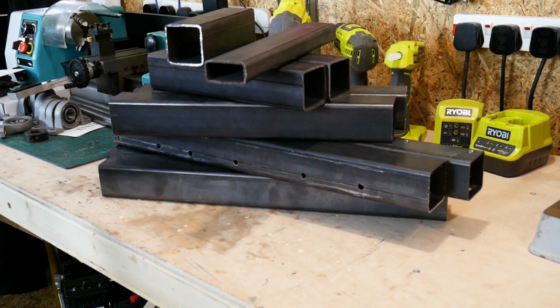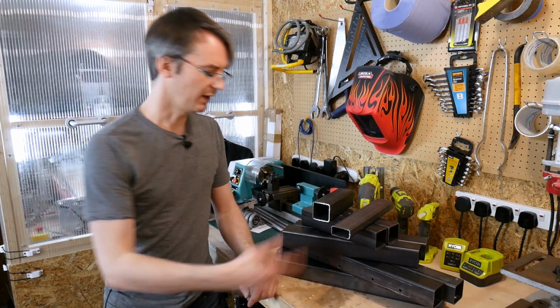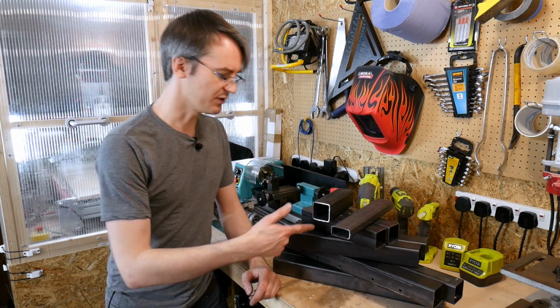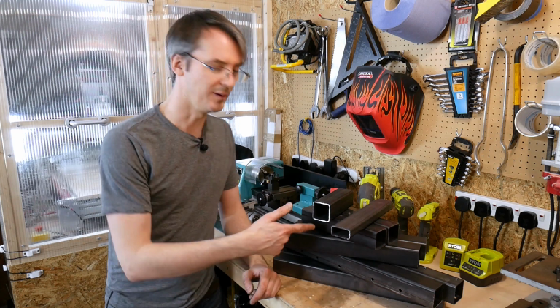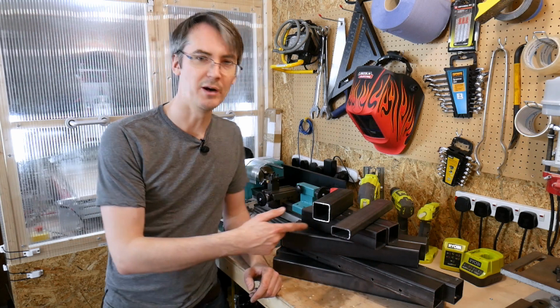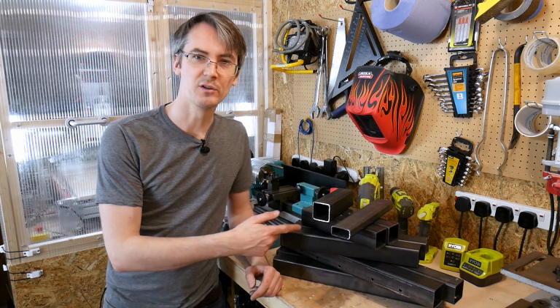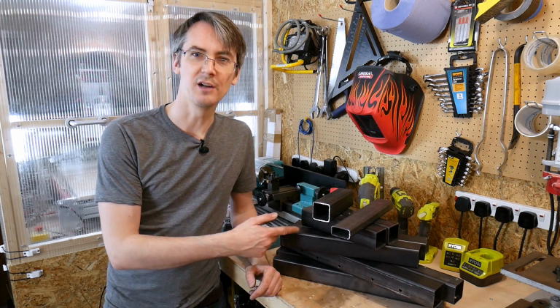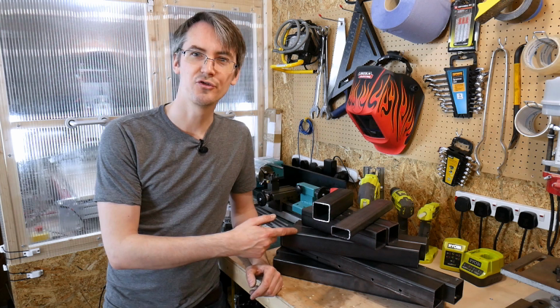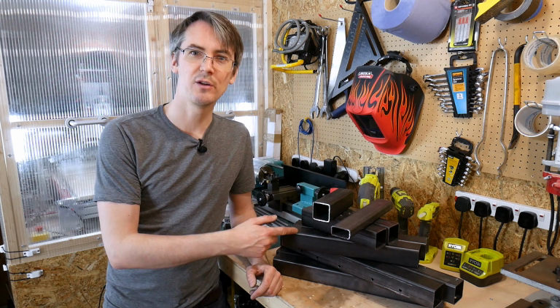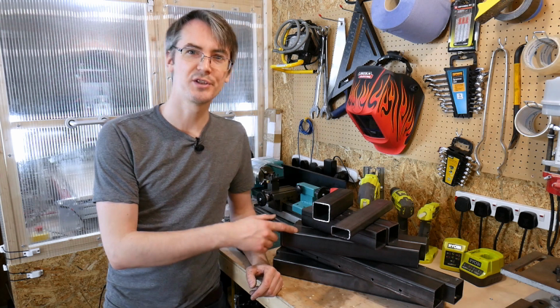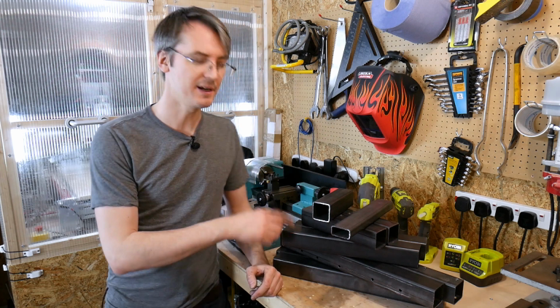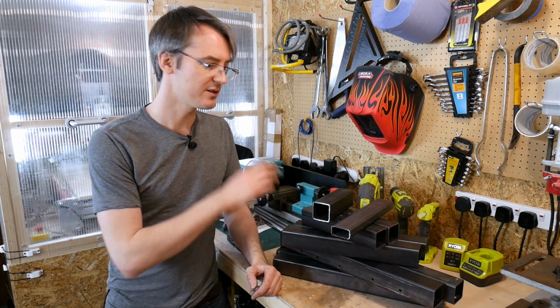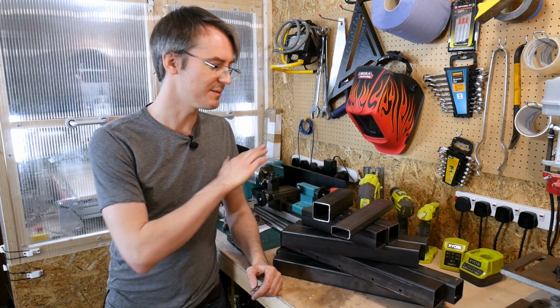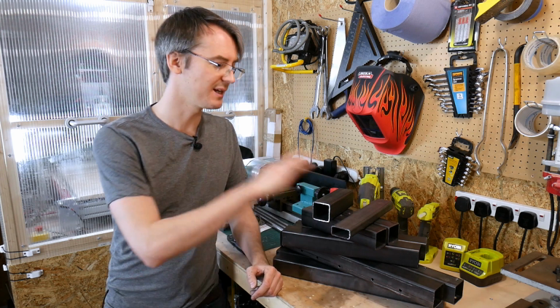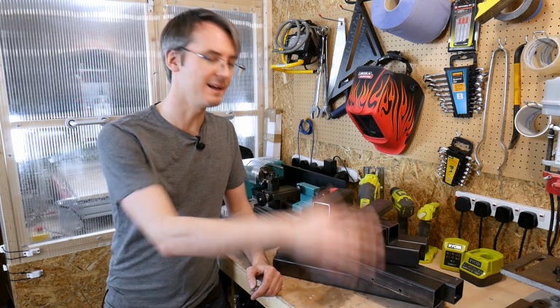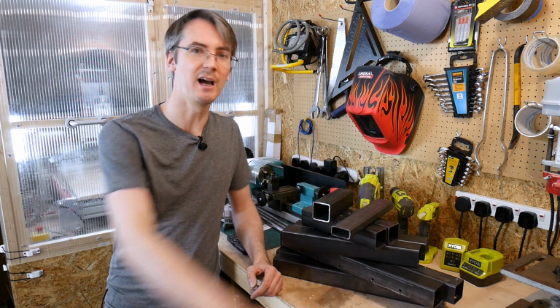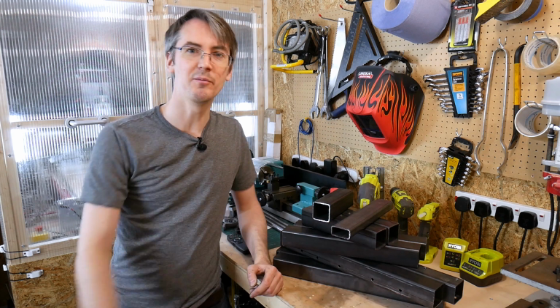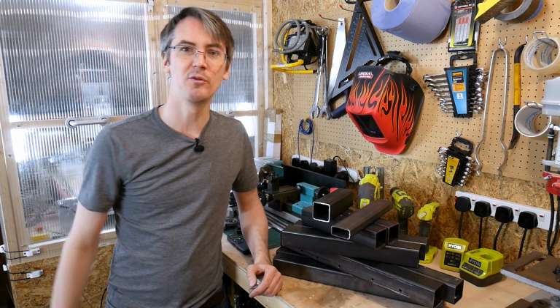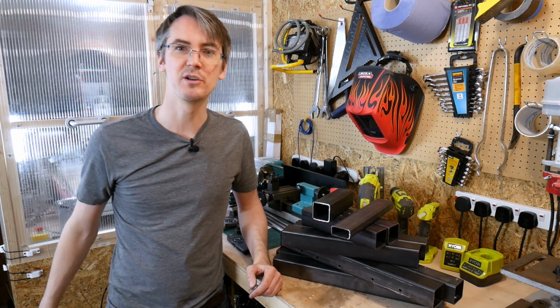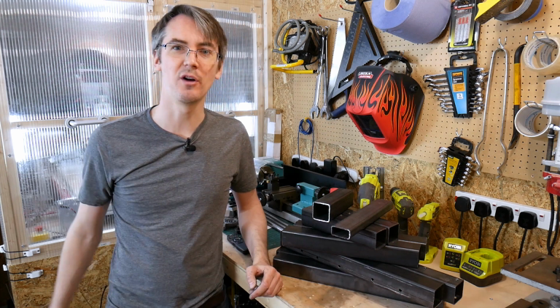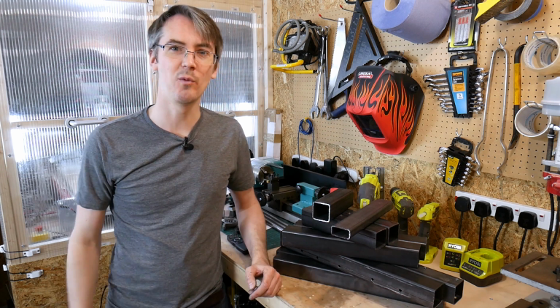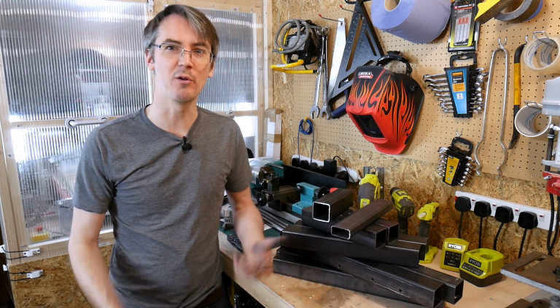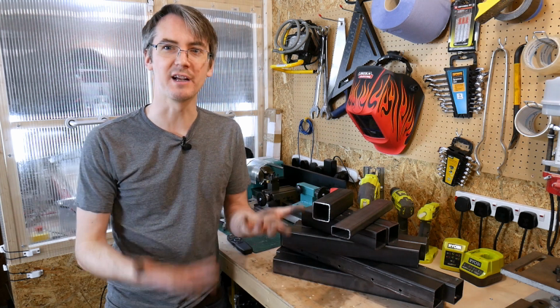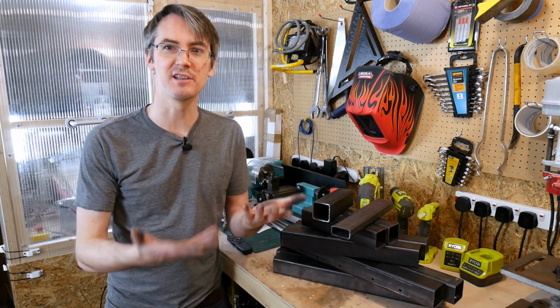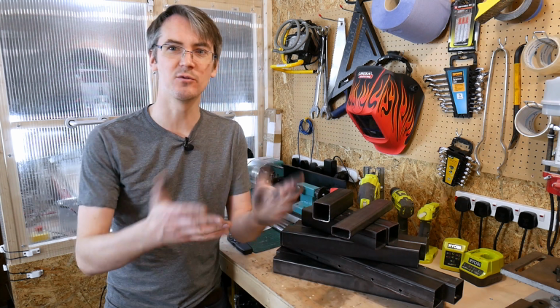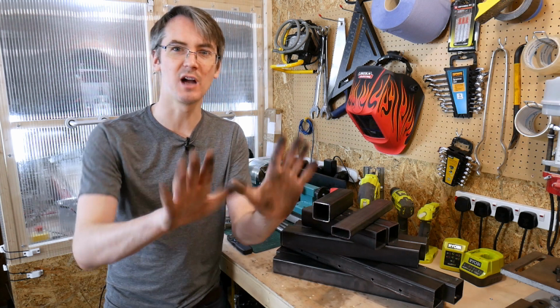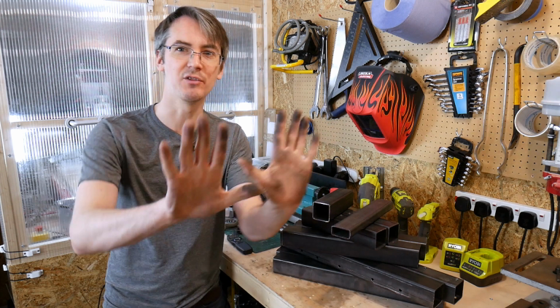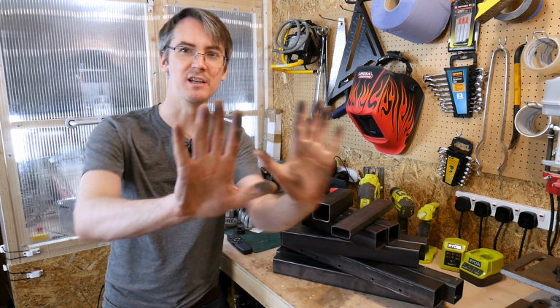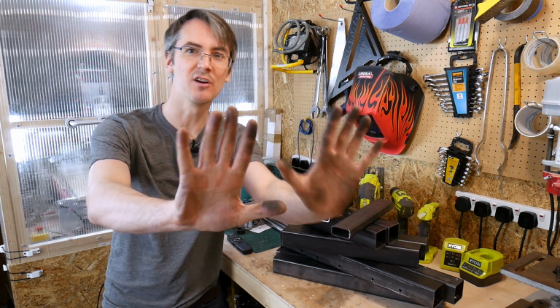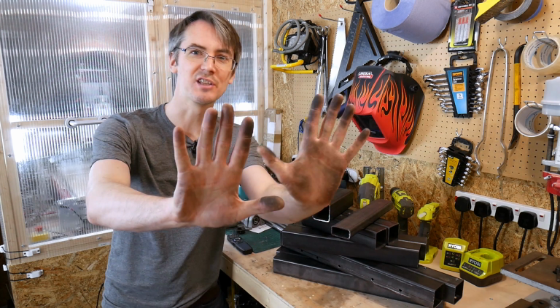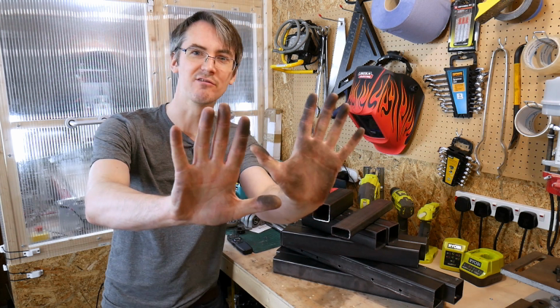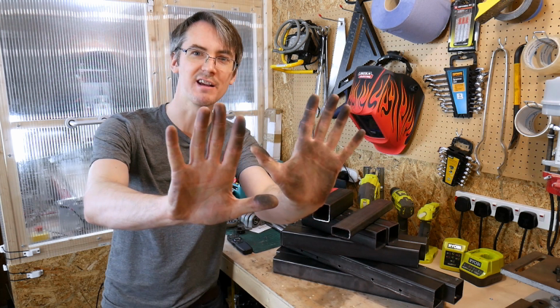That's all my metal cut and drilled, so now it's time to clean it up before we try and weld it, because it's all covered in nasty grease.